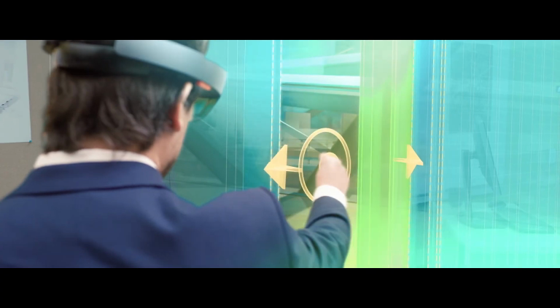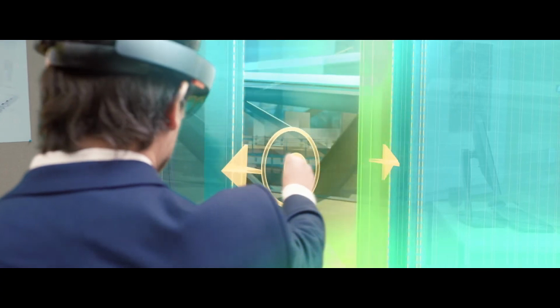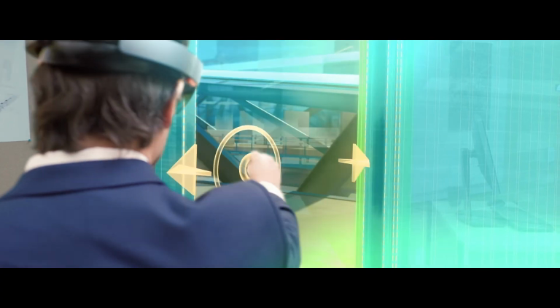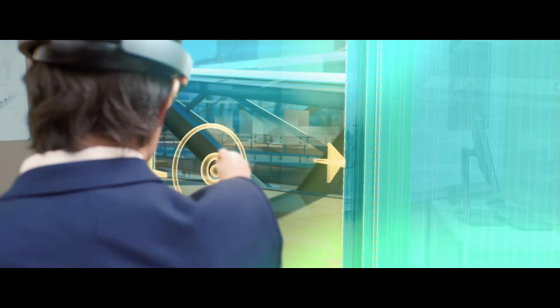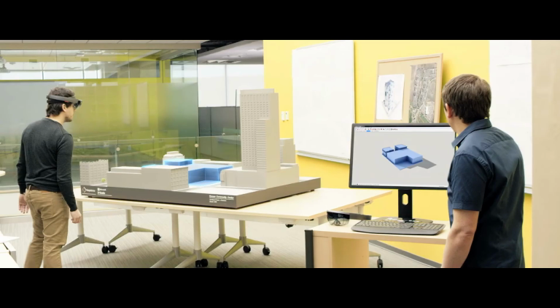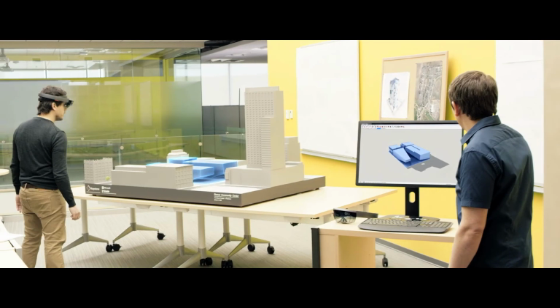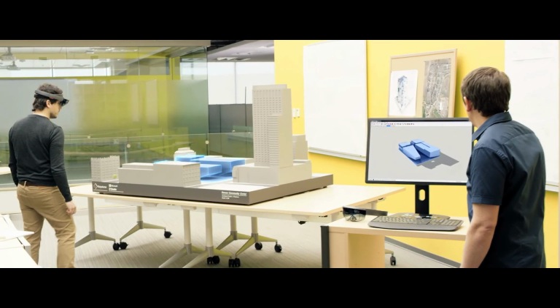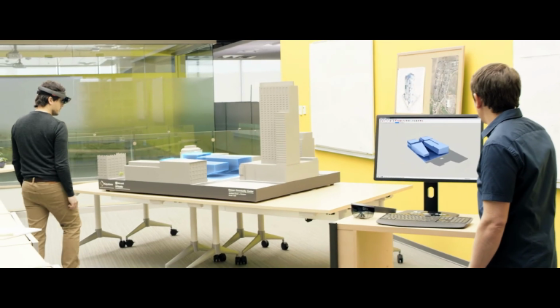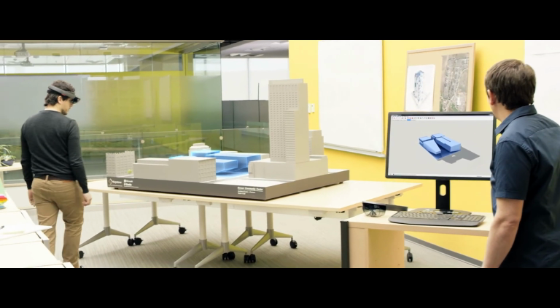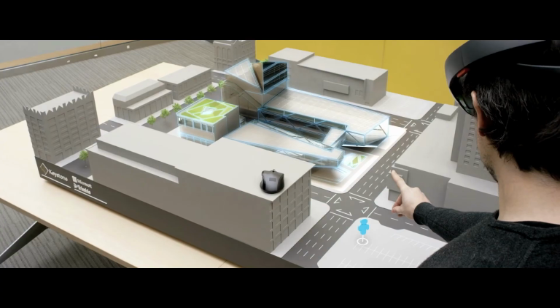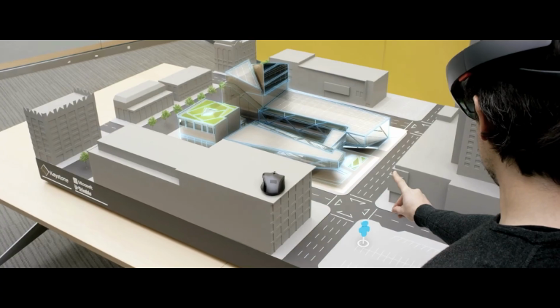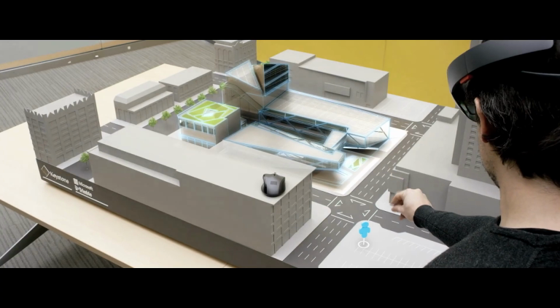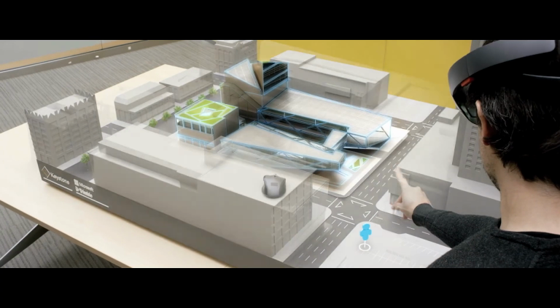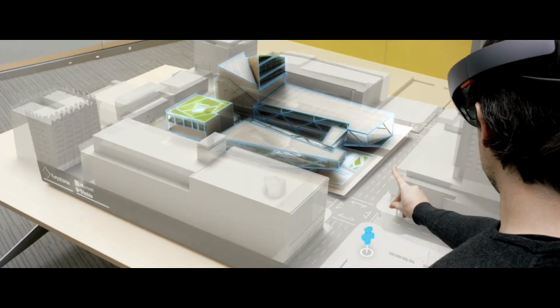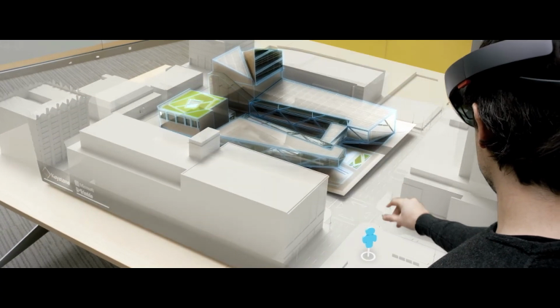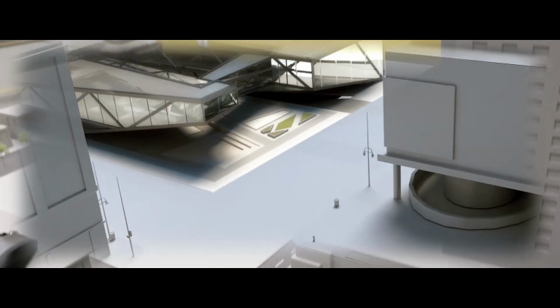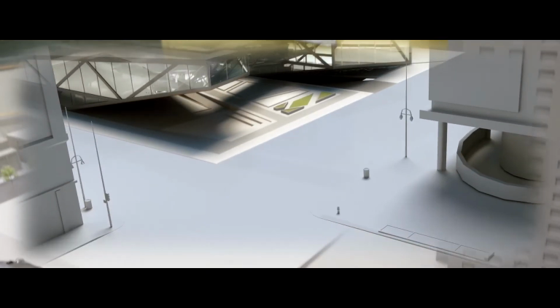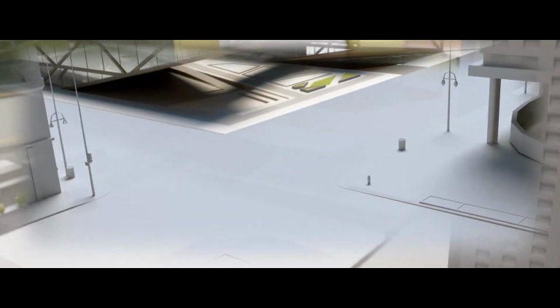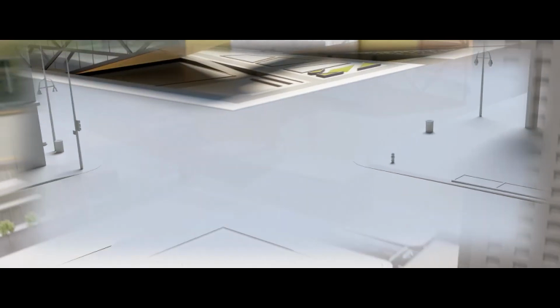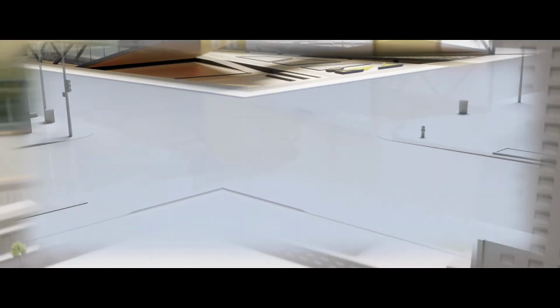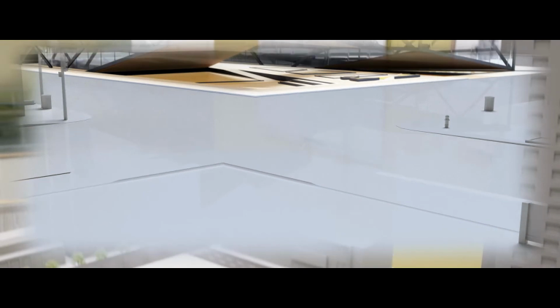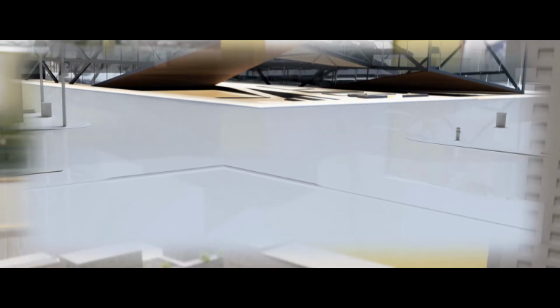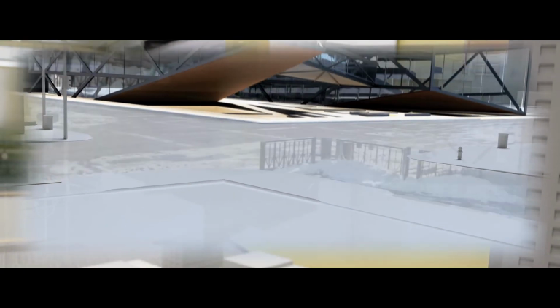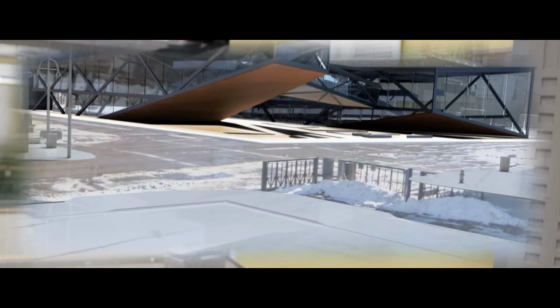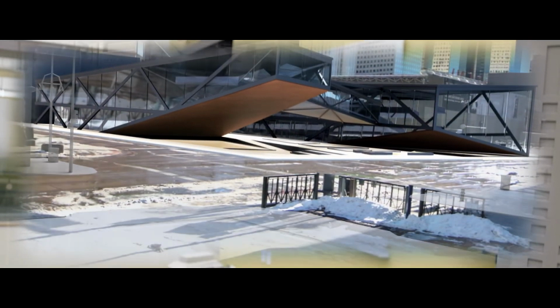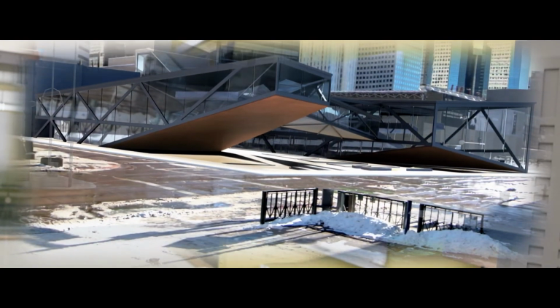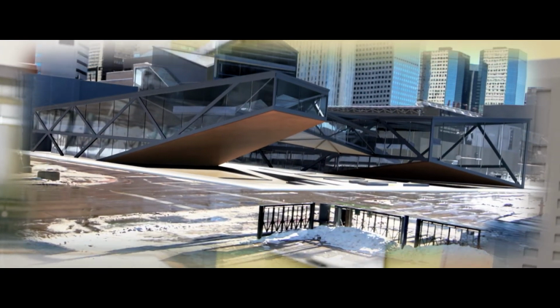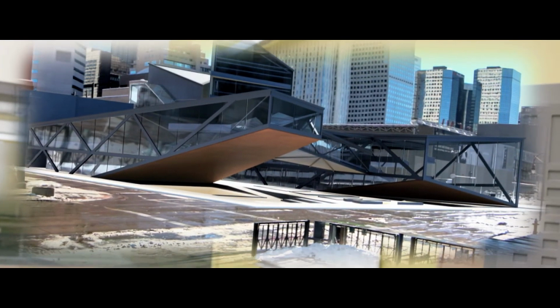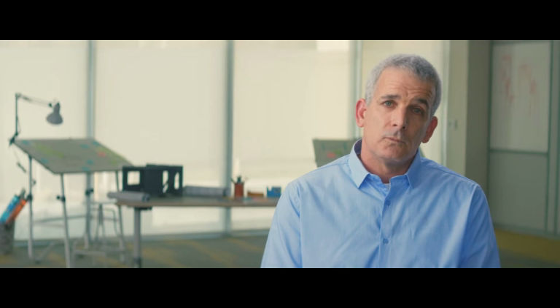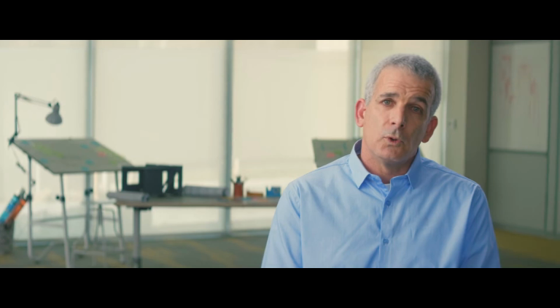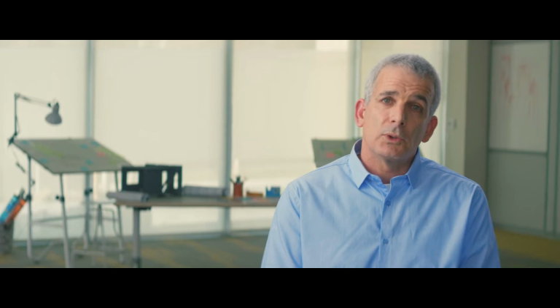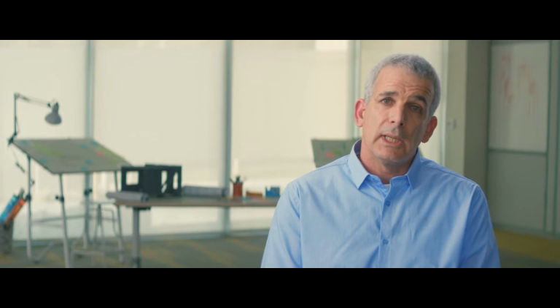HoloLens is about bringing your design into life. It will change the way architects work today.